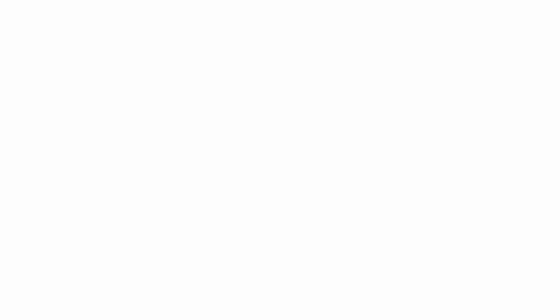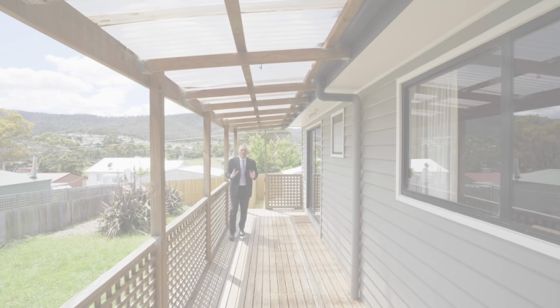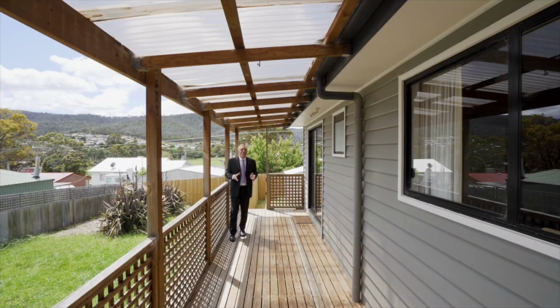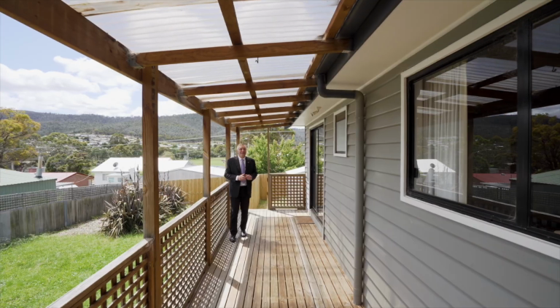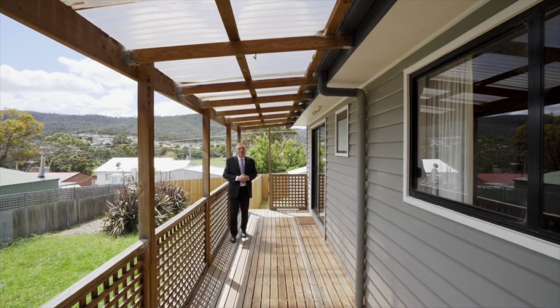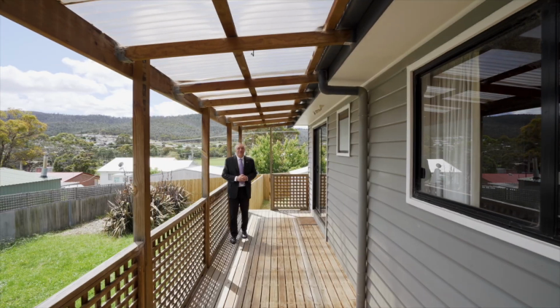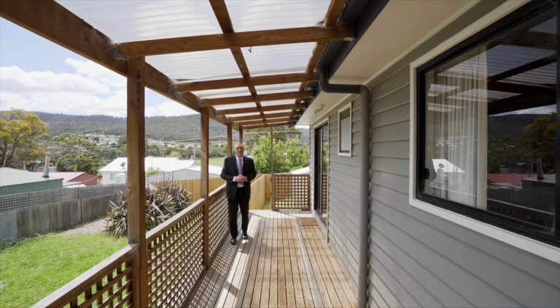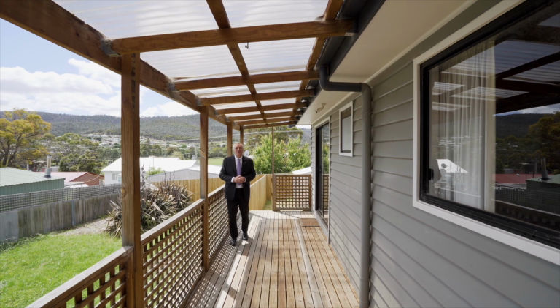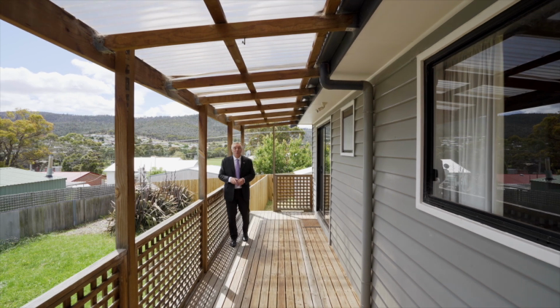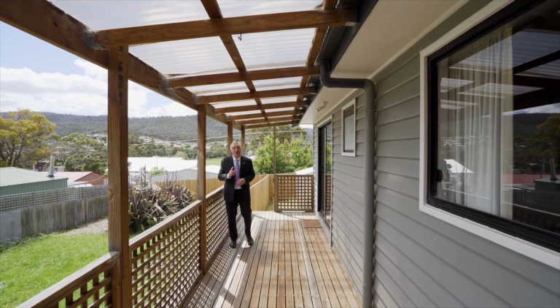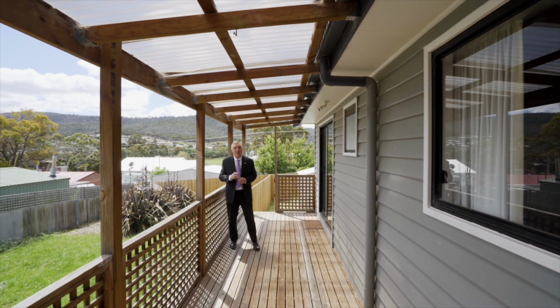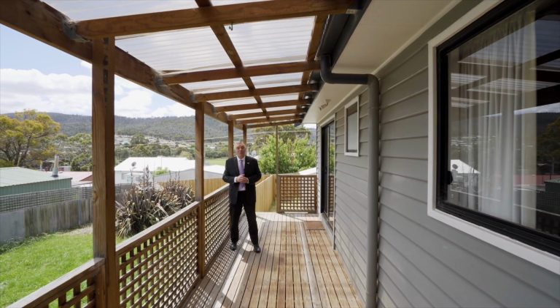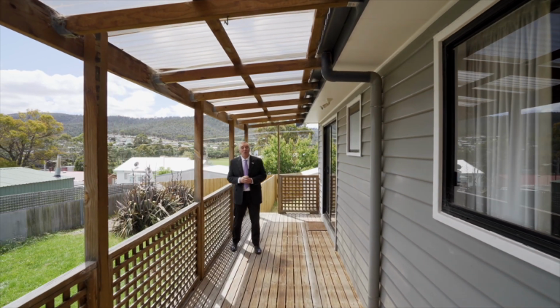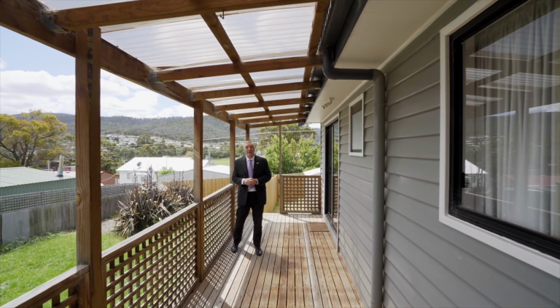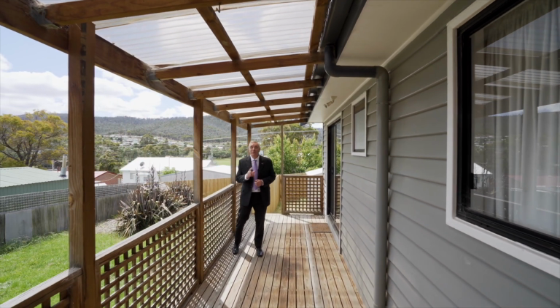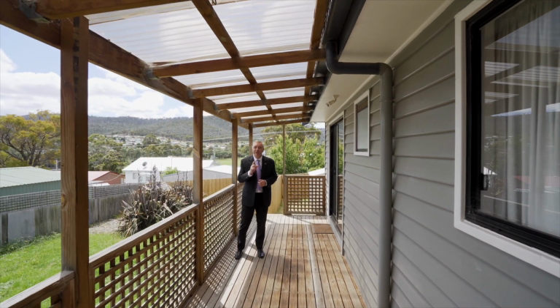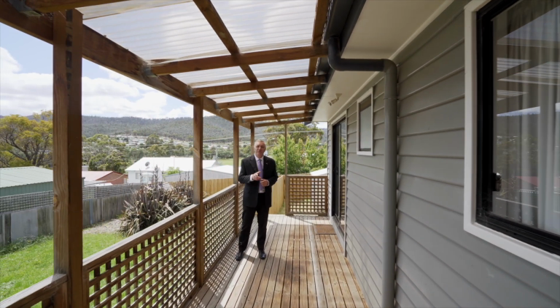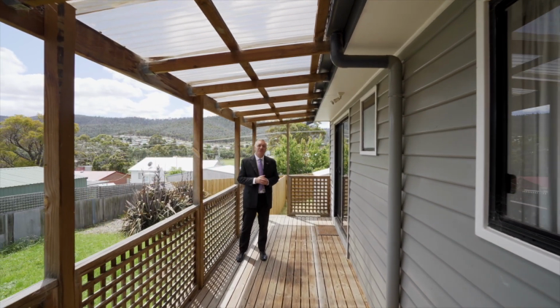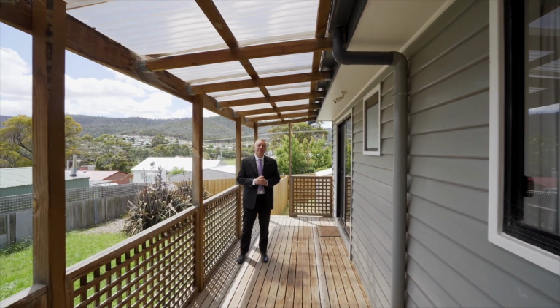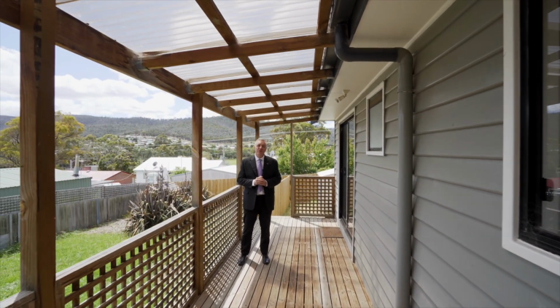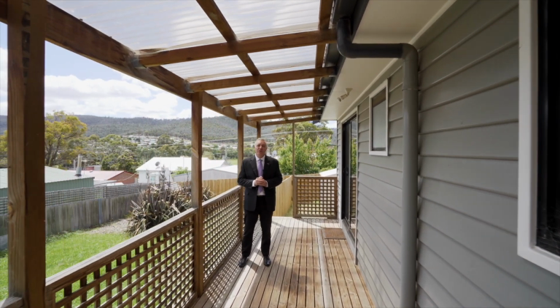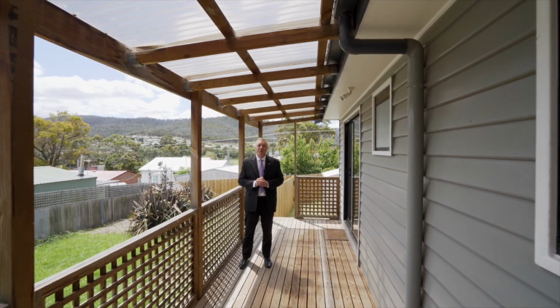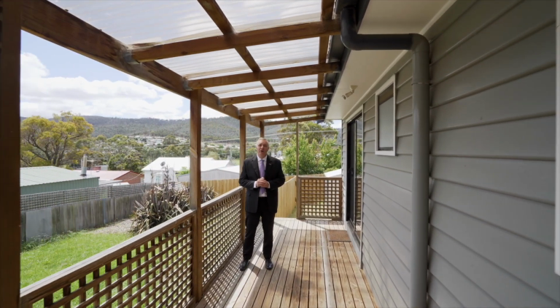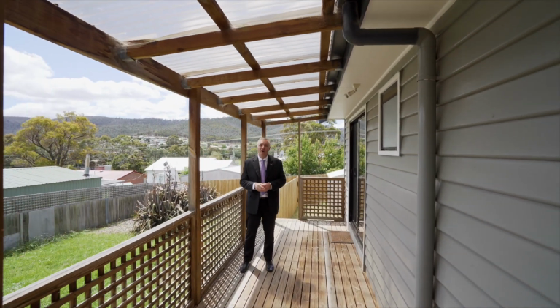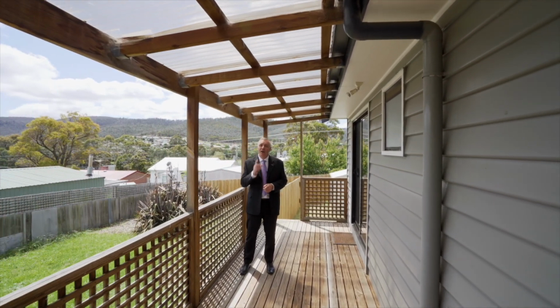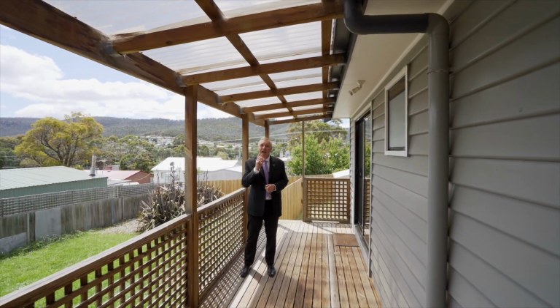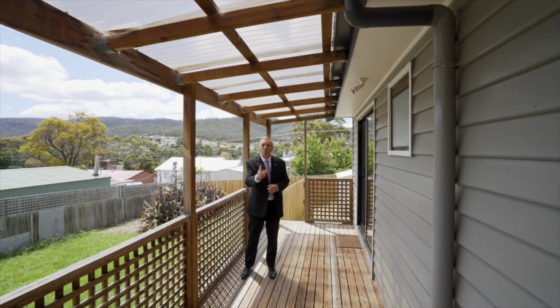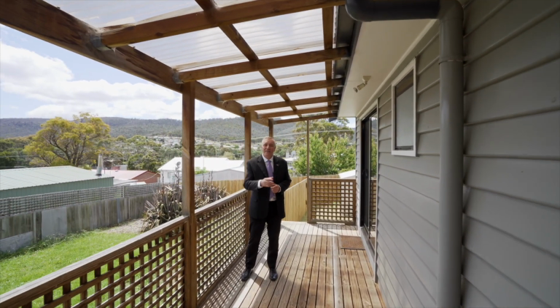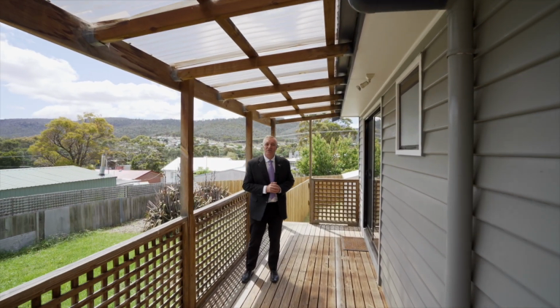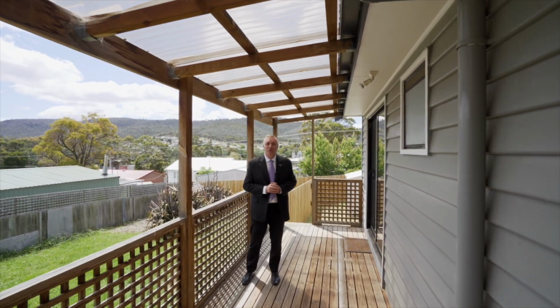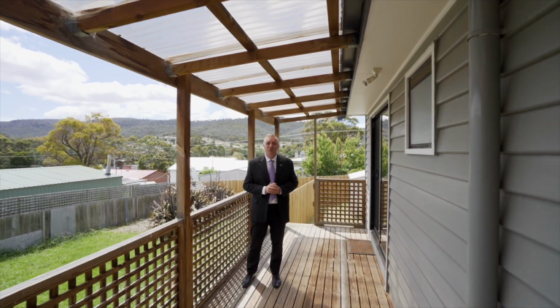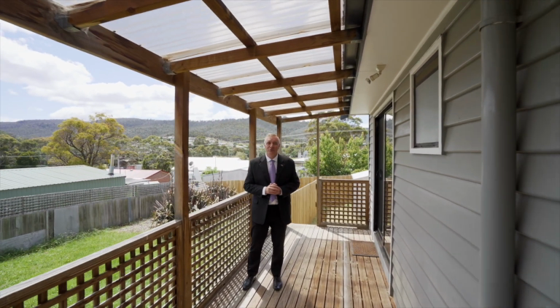Well there you have it folks. Do you want to know a lot more? Come to our first advertised open home — I can't wait to show you through.